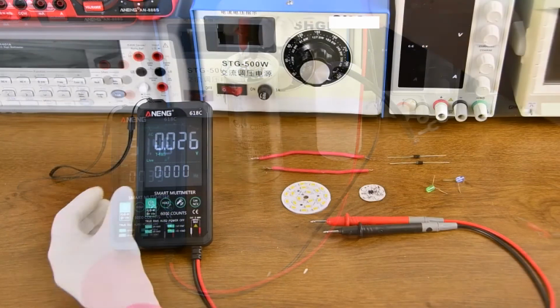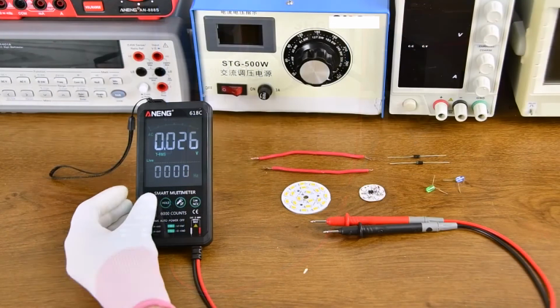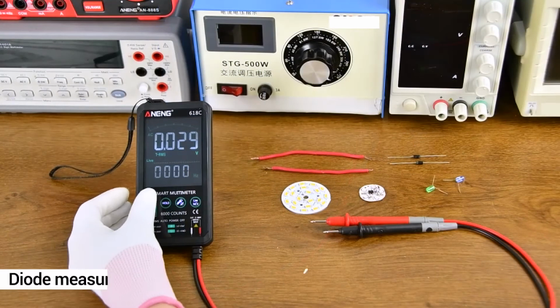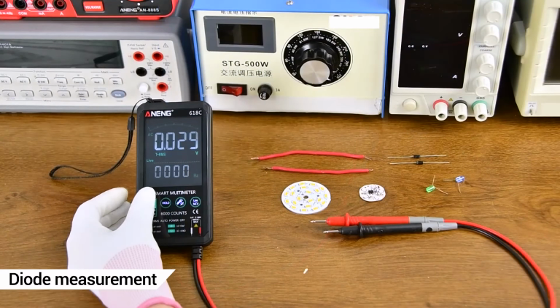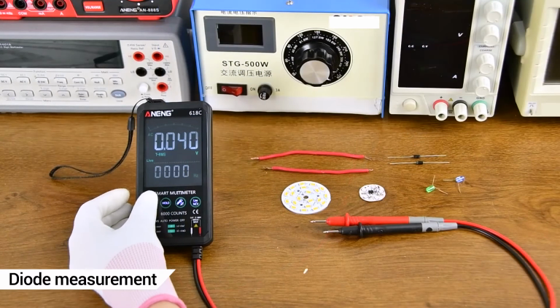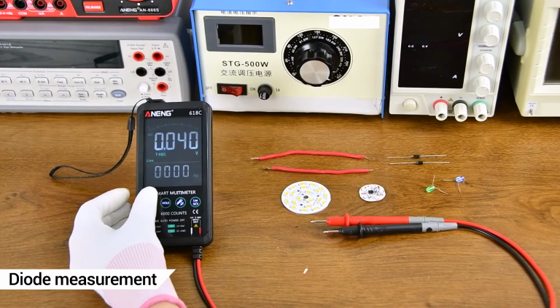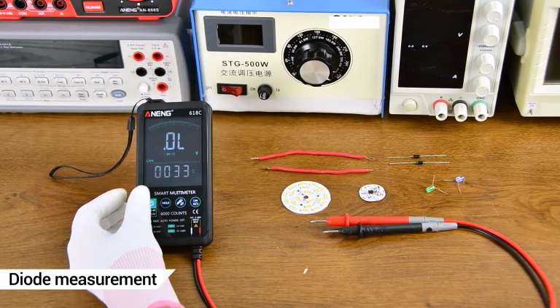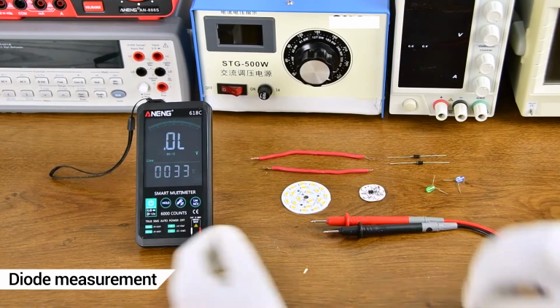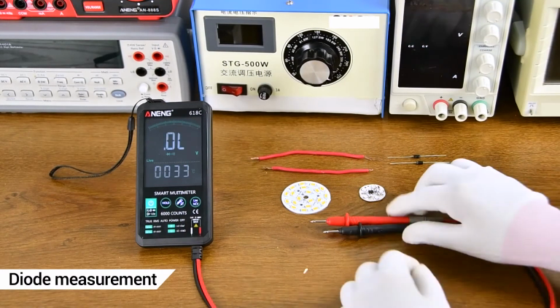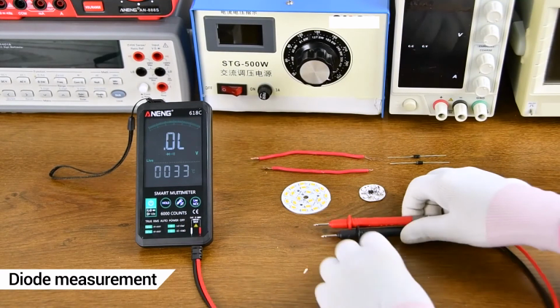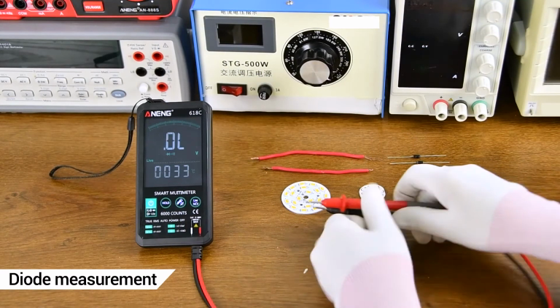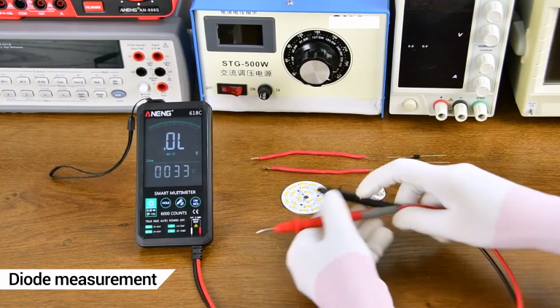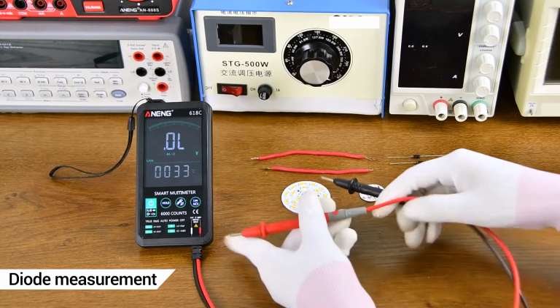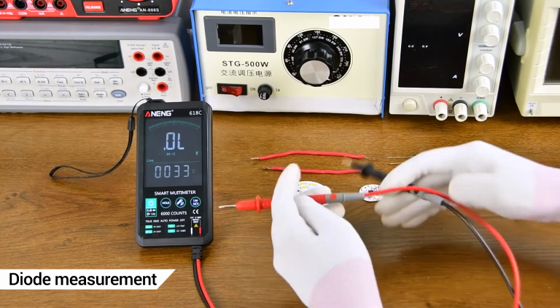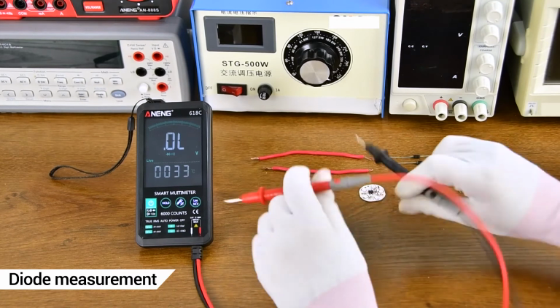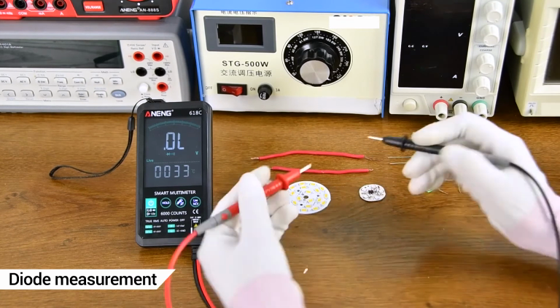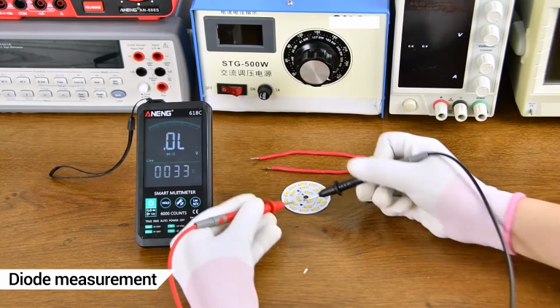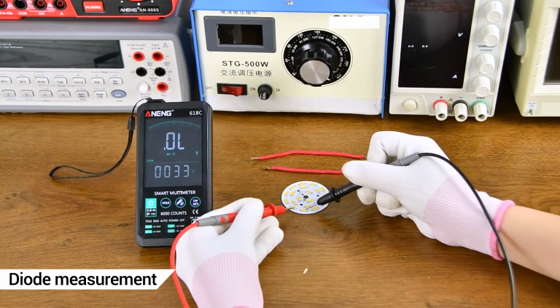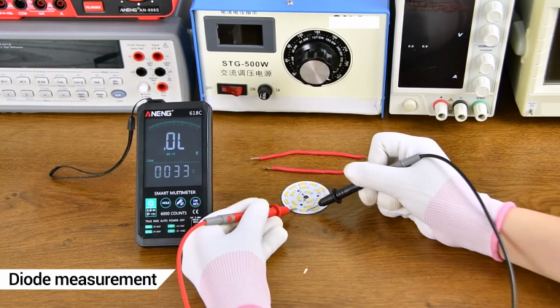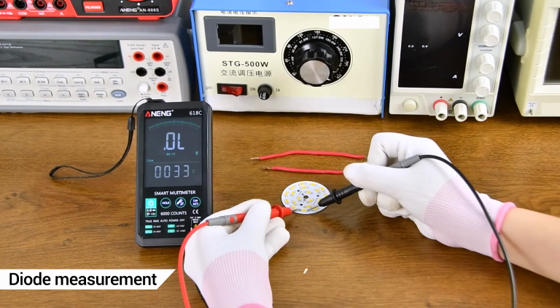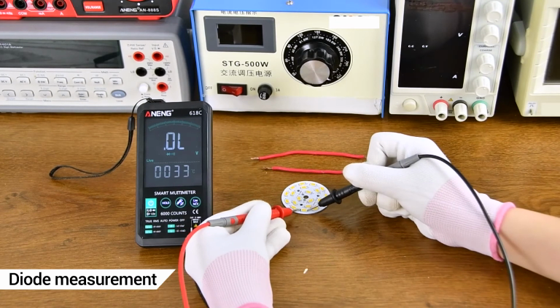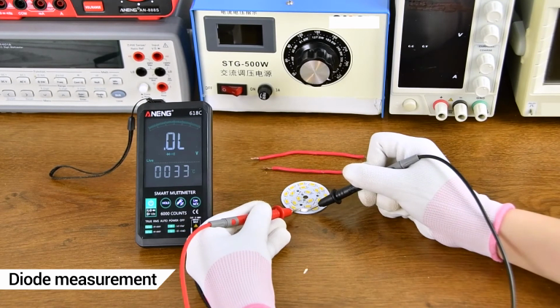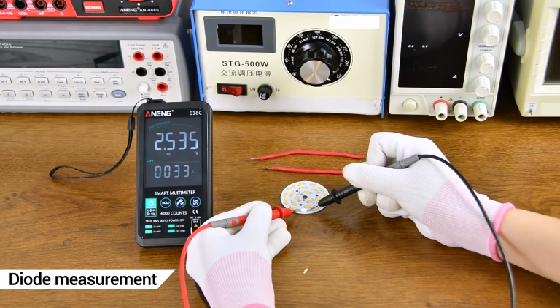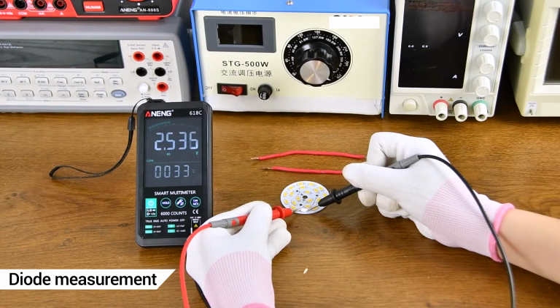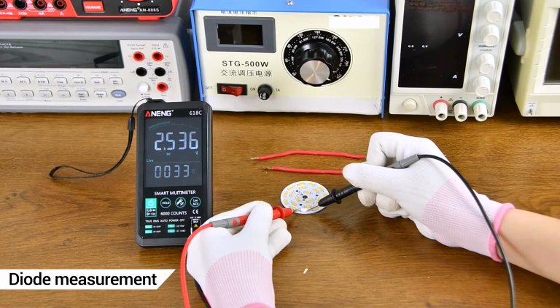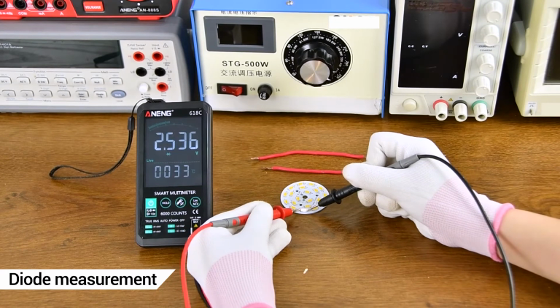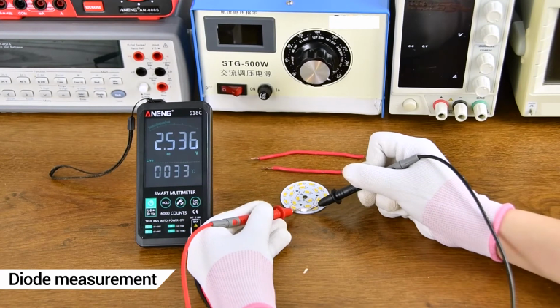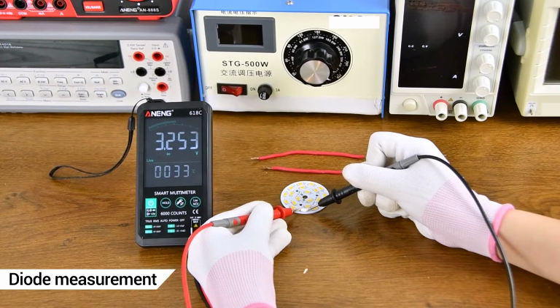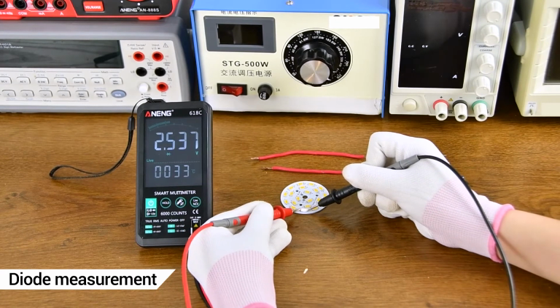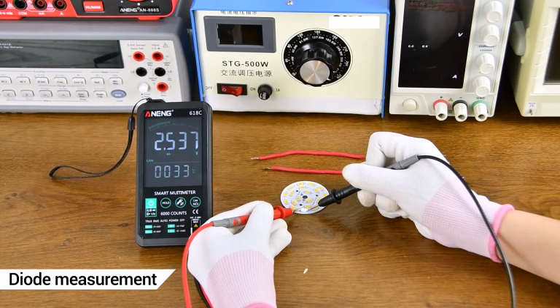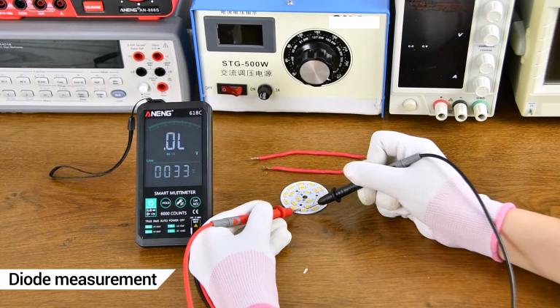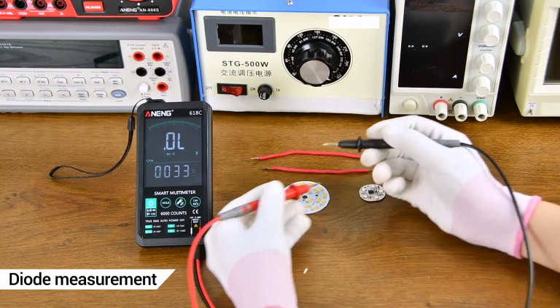Diode Measurement: the positive and negative poles need to be aligned correctly when testing.